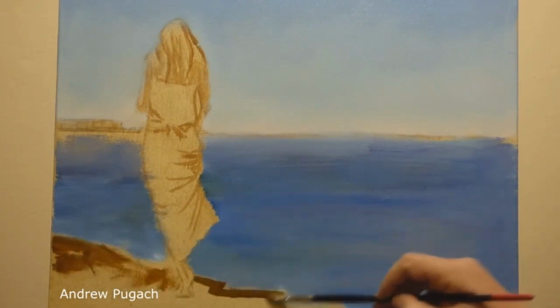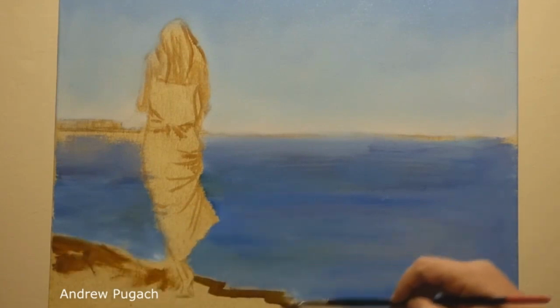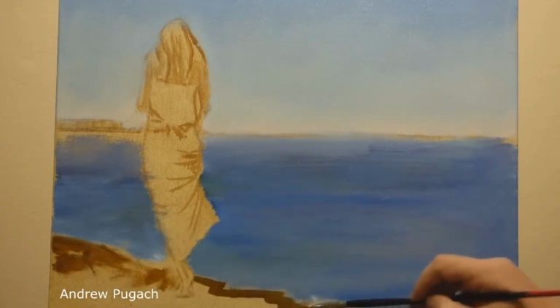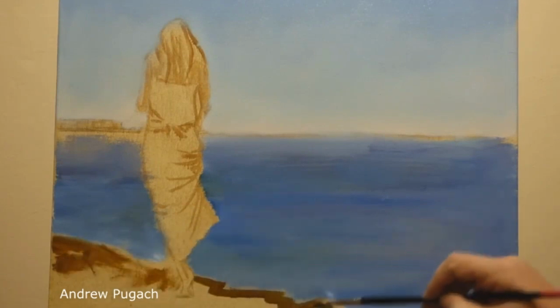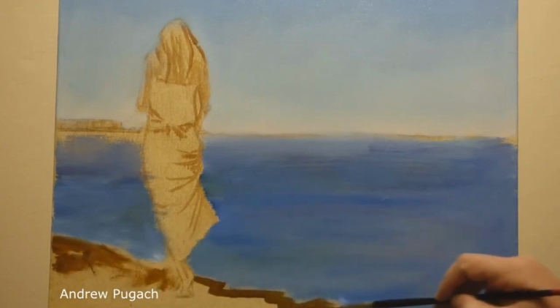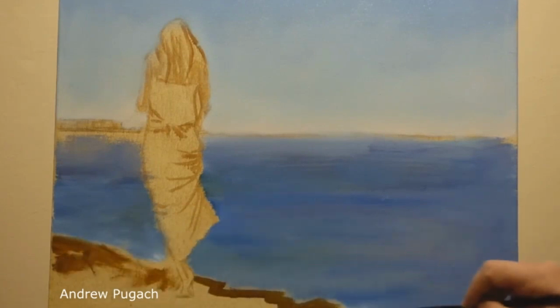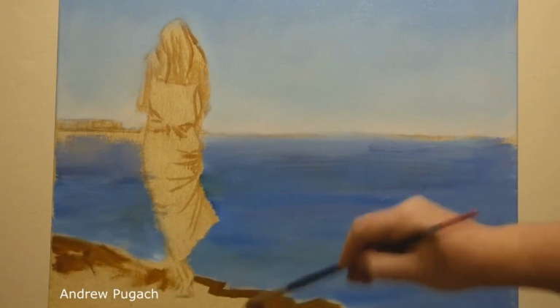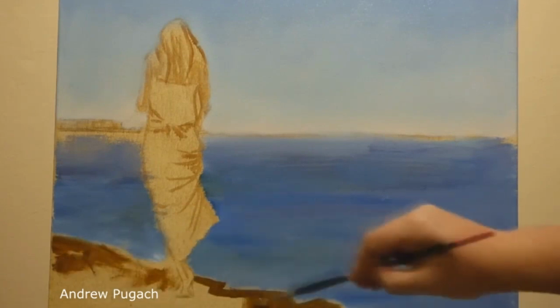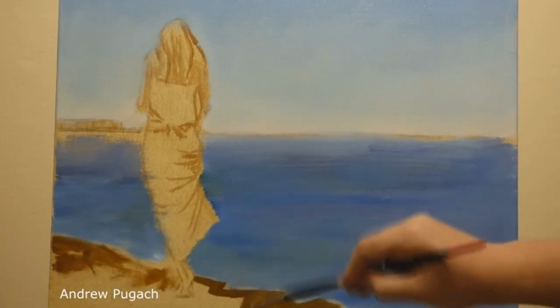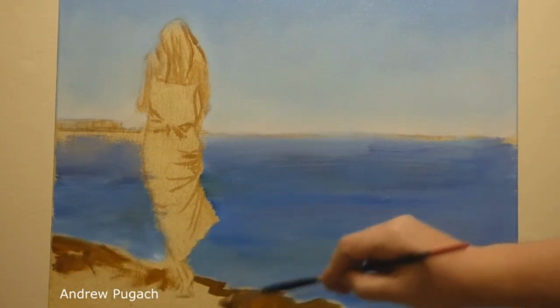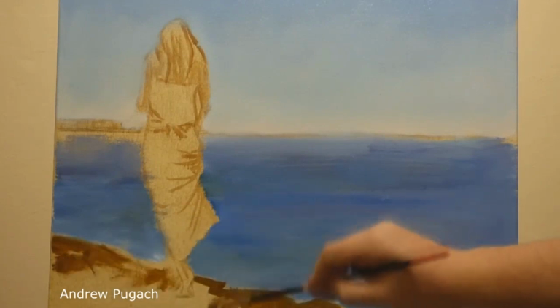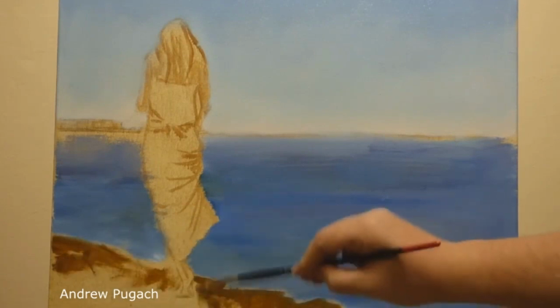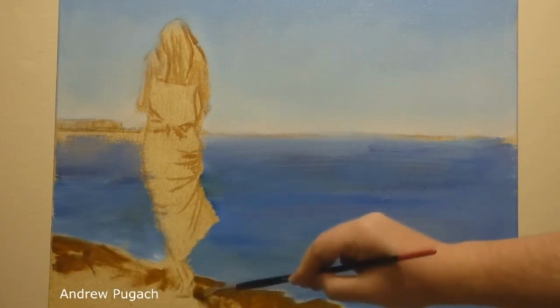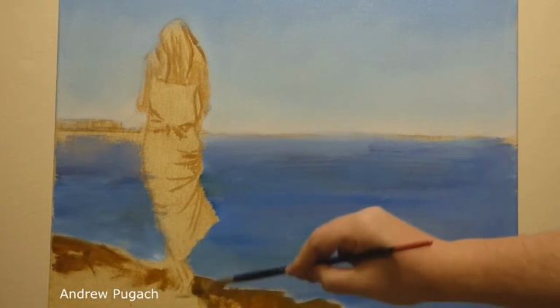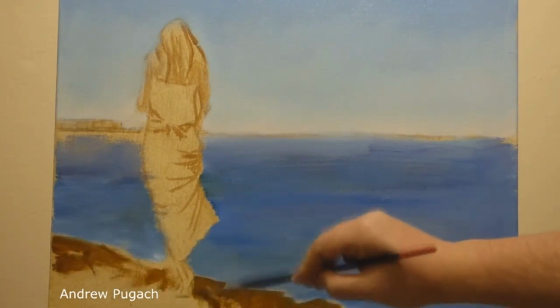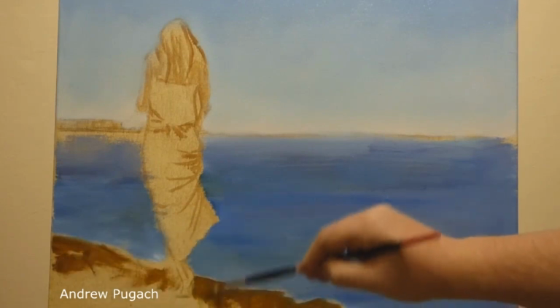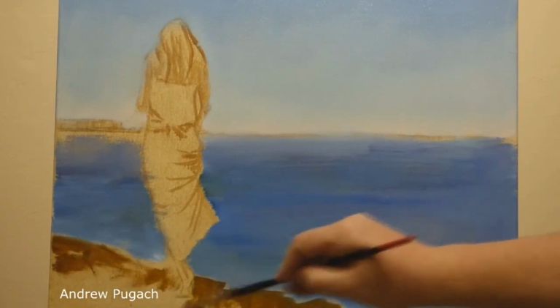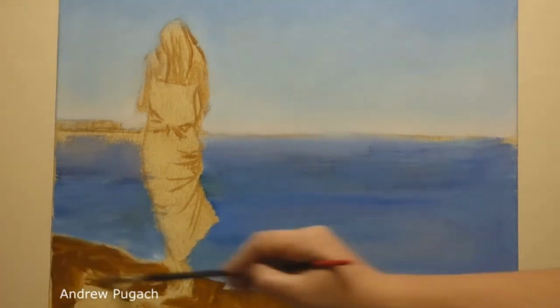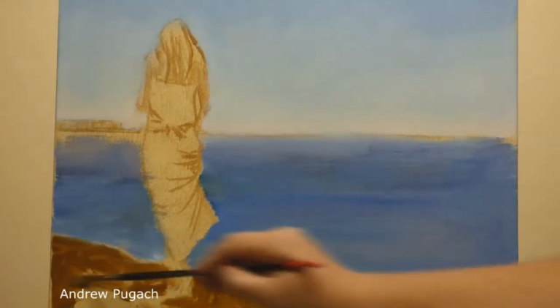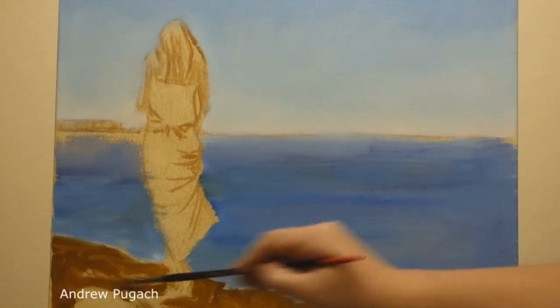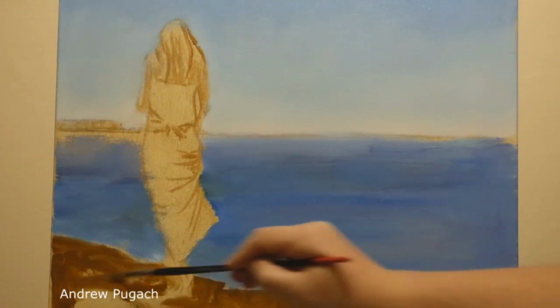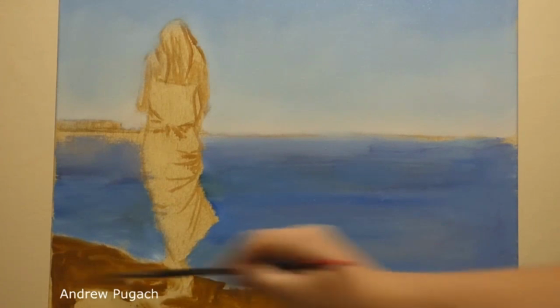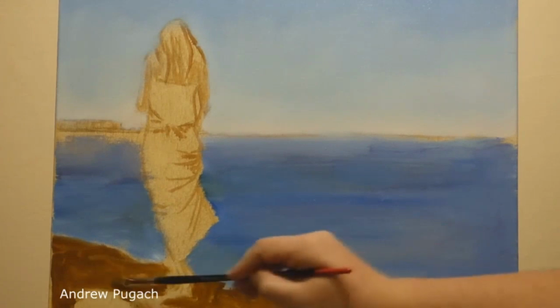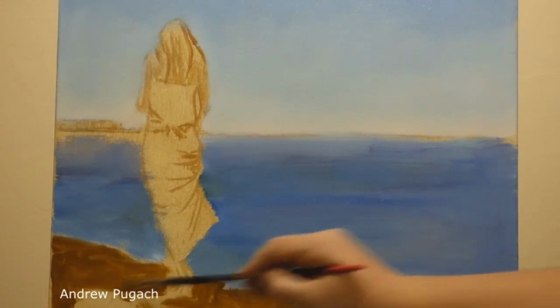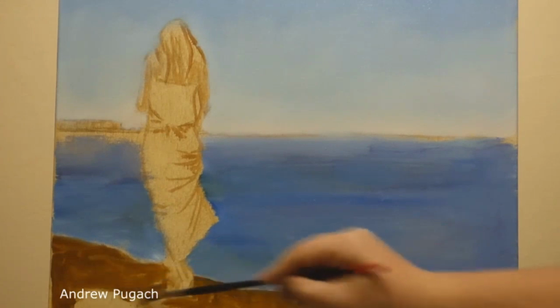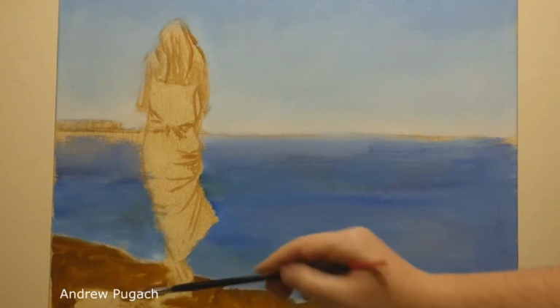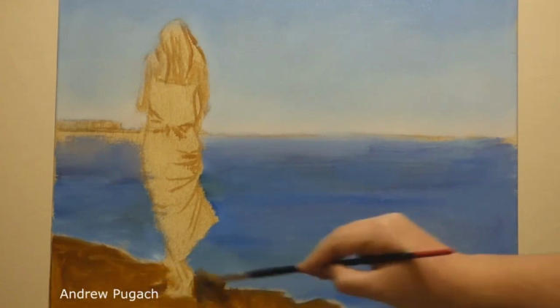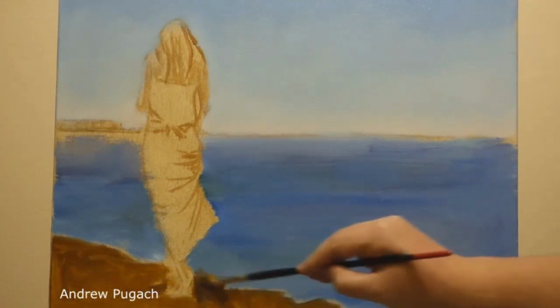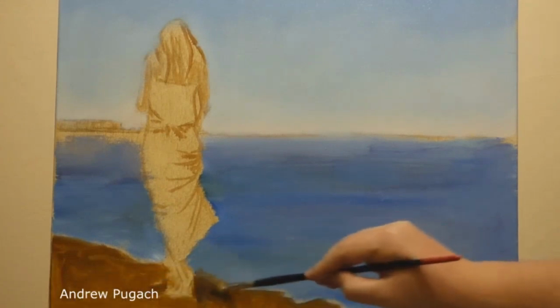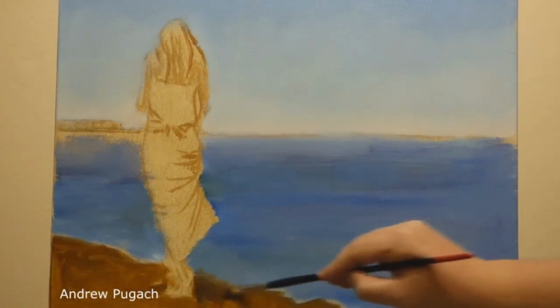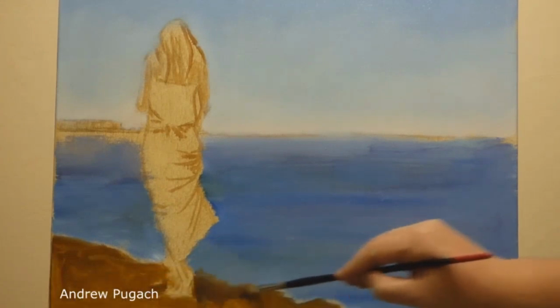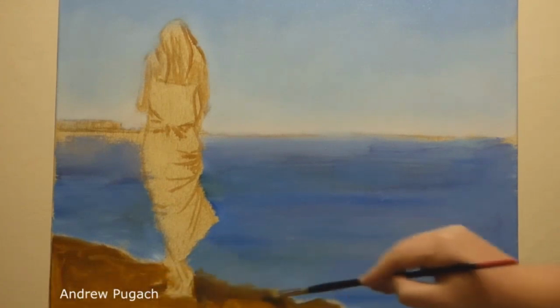Following the sea, I sketched the shore where the sand would be, using yellow ochre and brown mars for this.